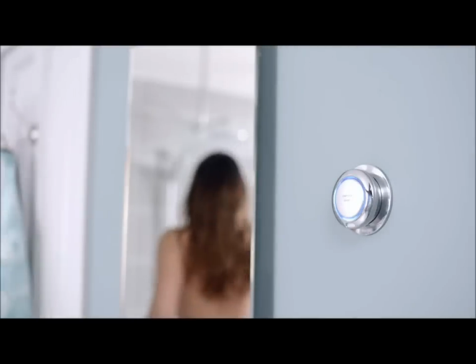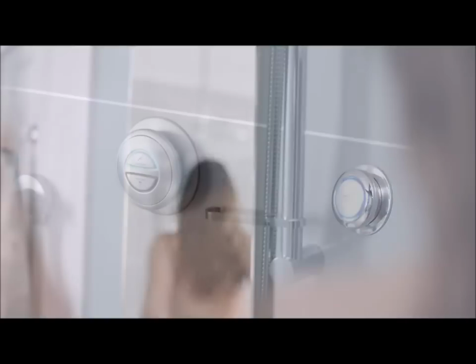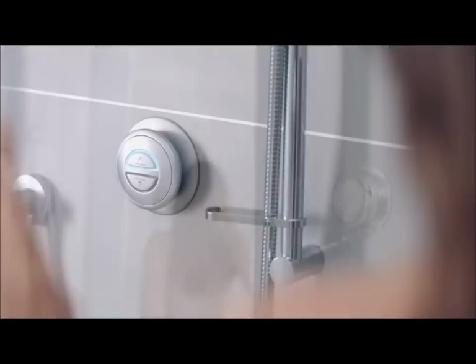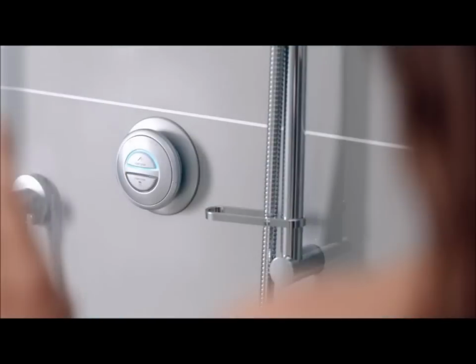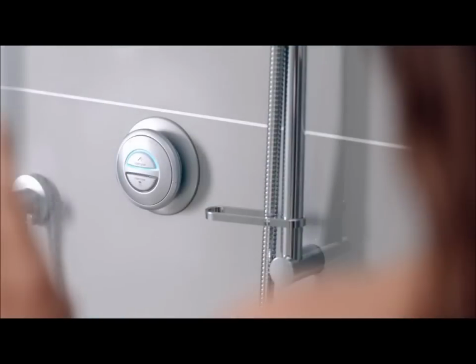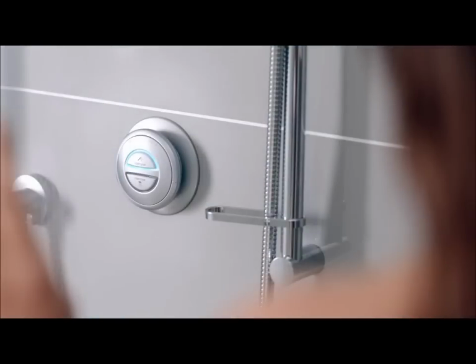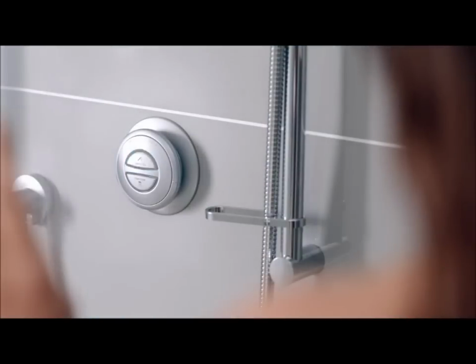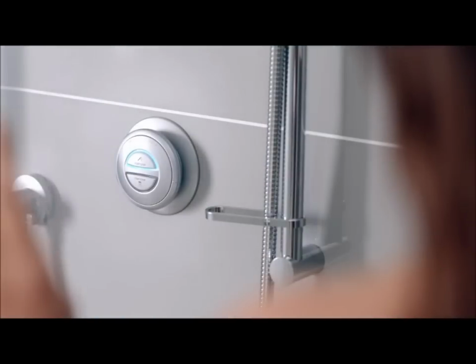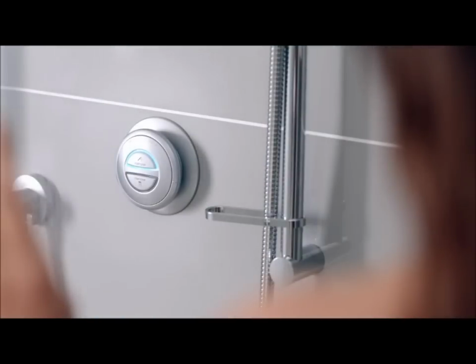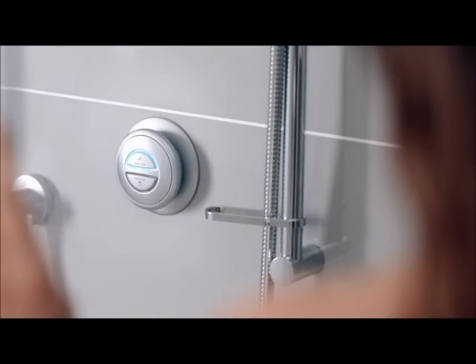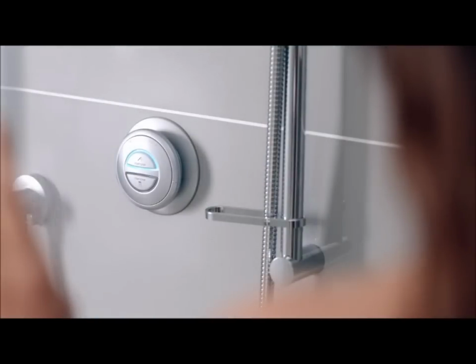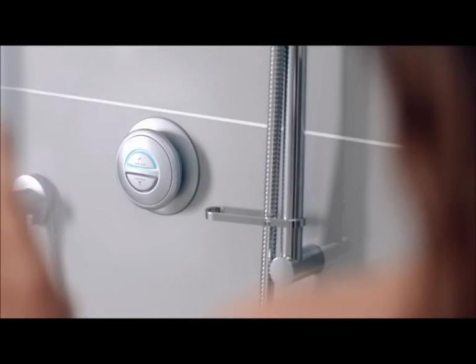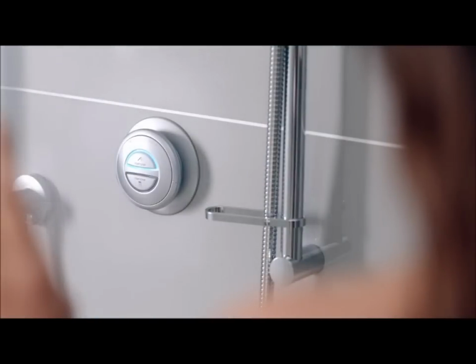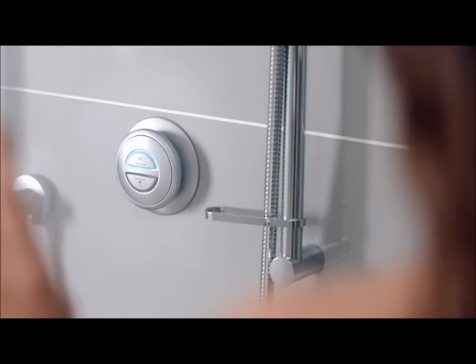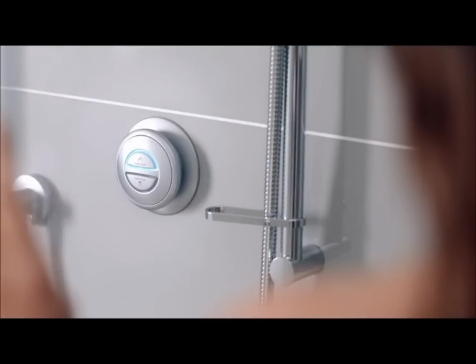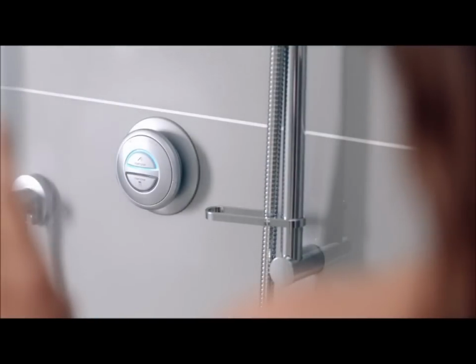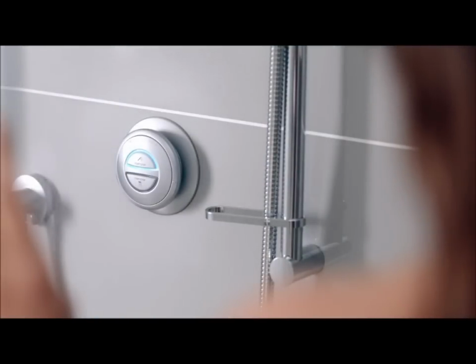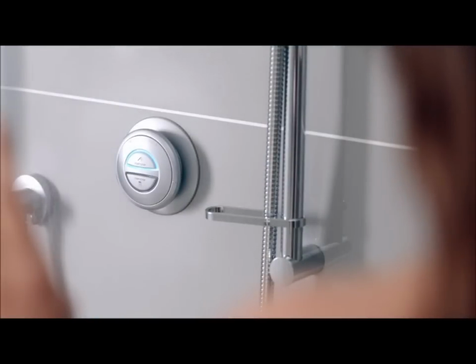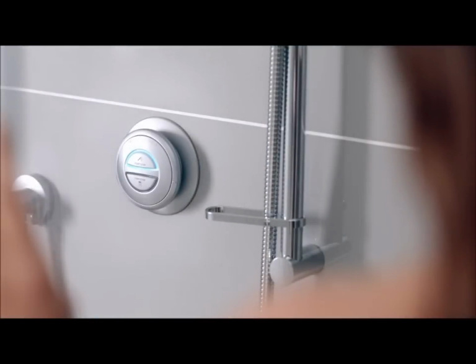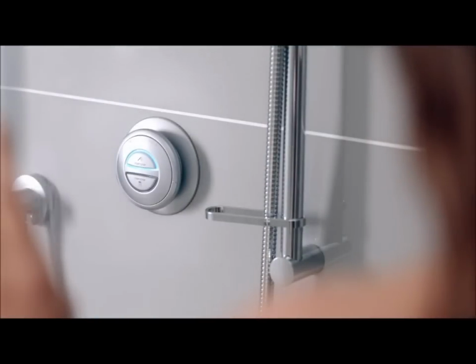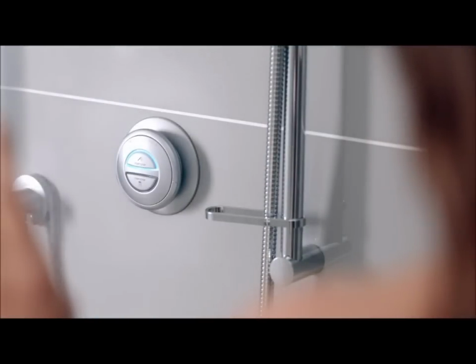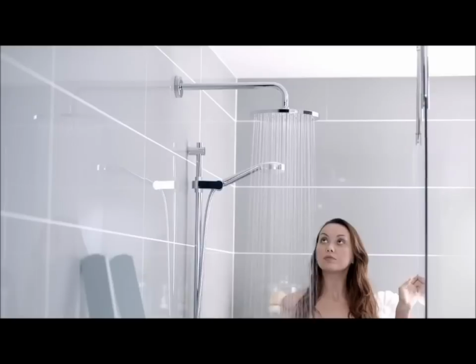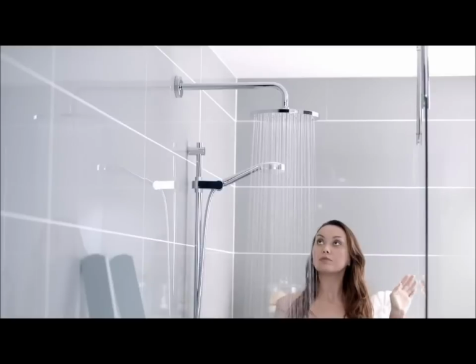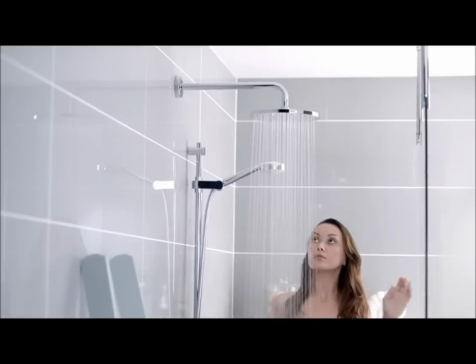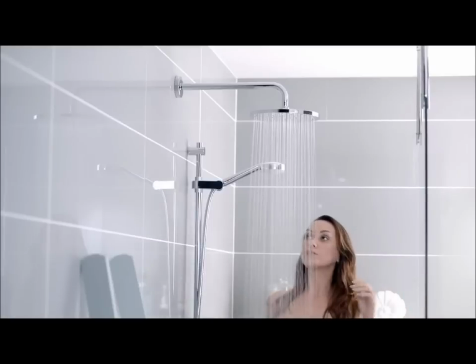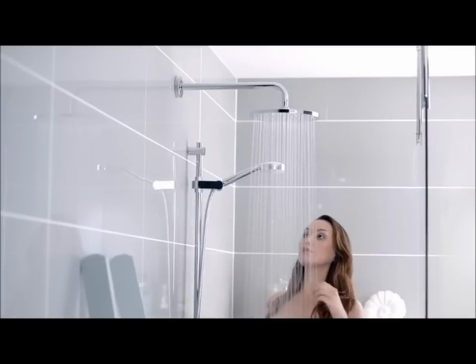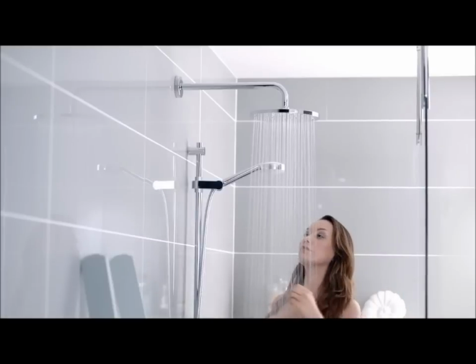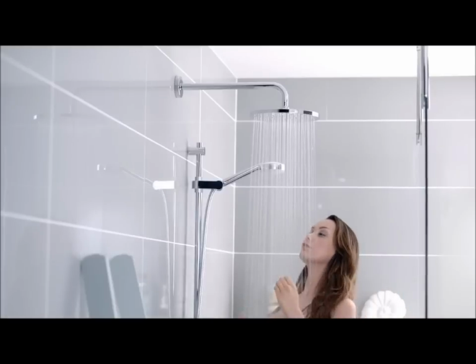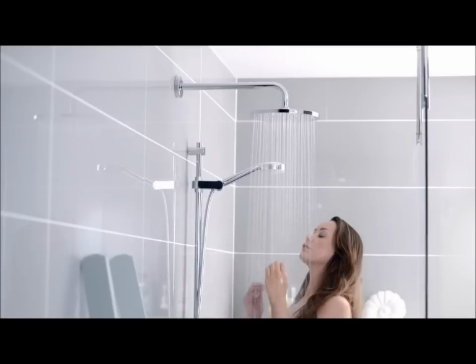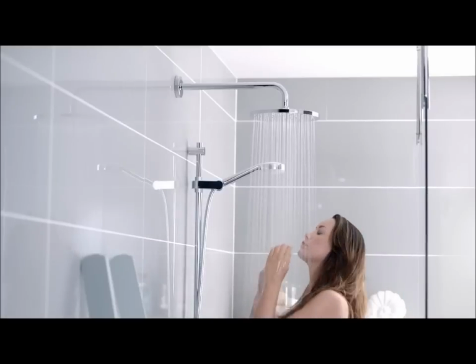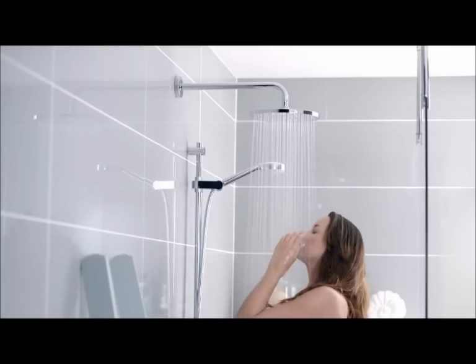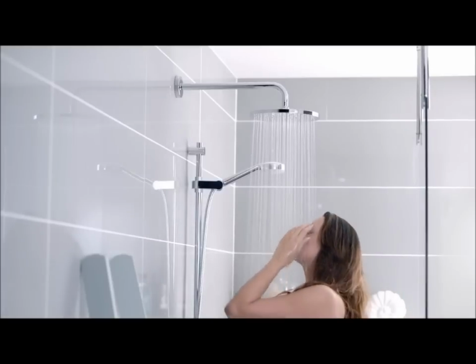An illuminated display indicates when the shower is ready. Just step in when the light stops flashing.